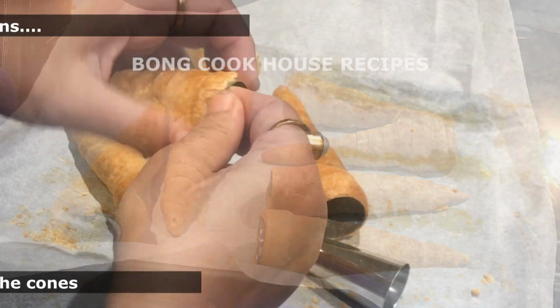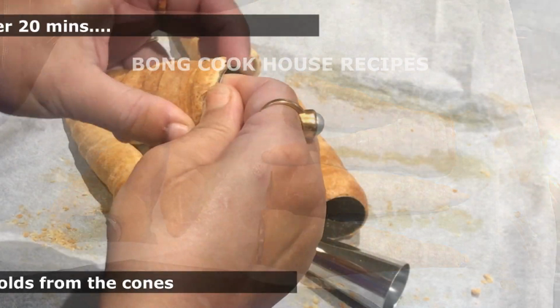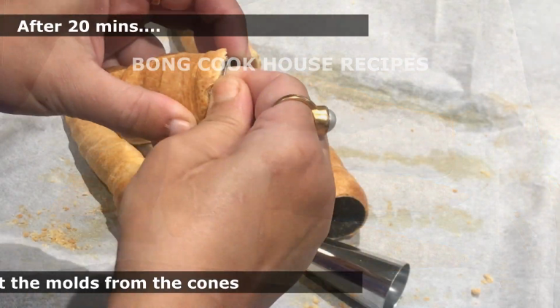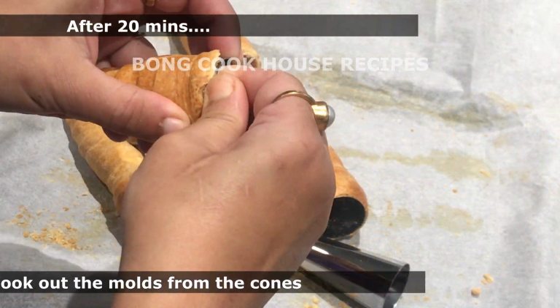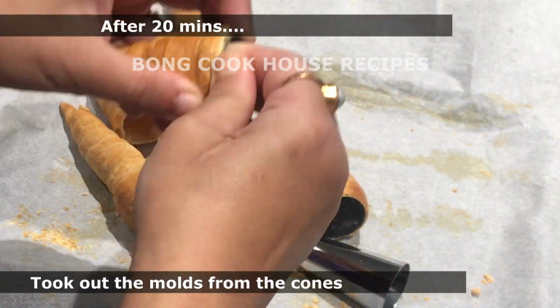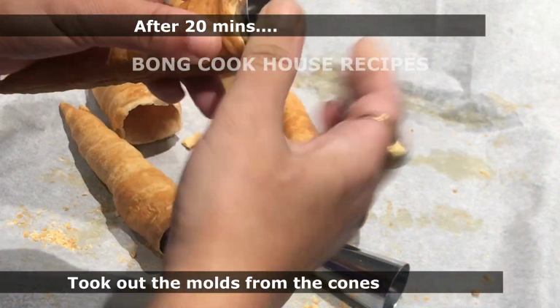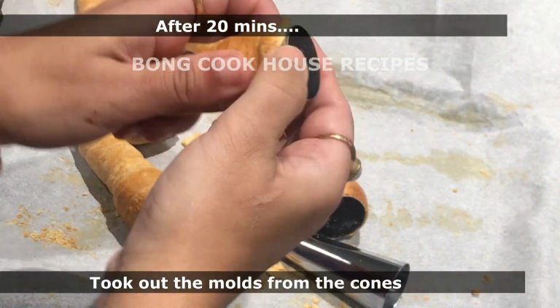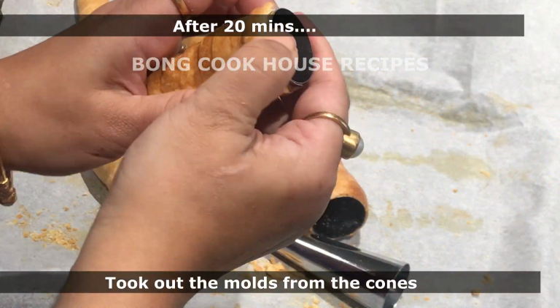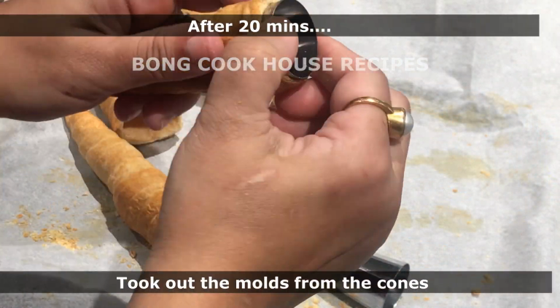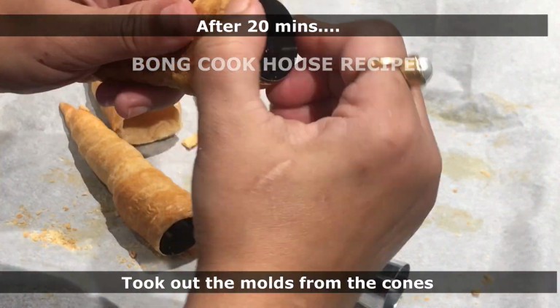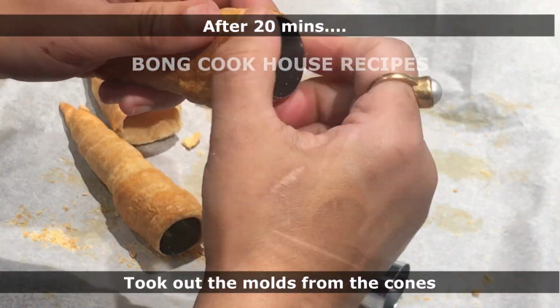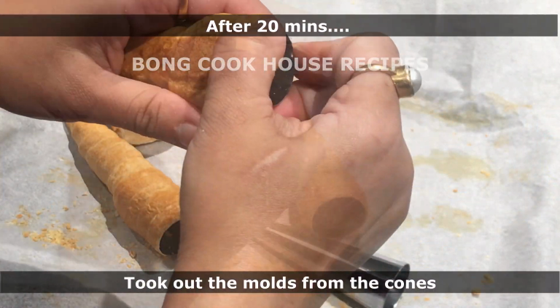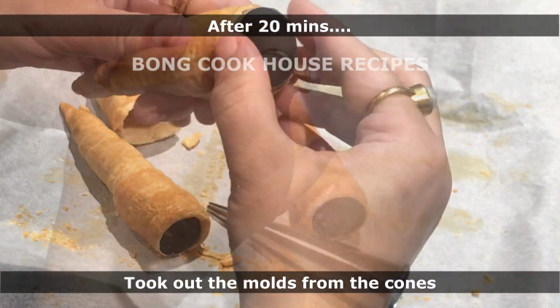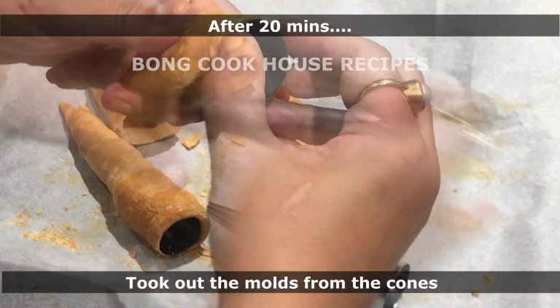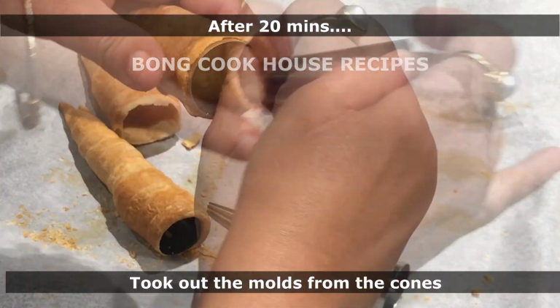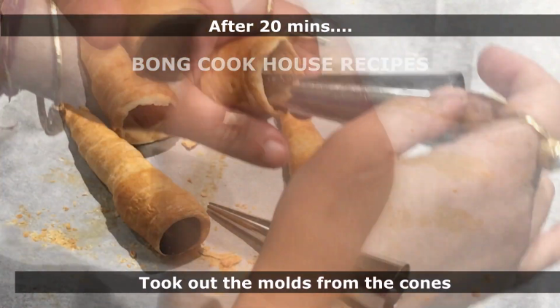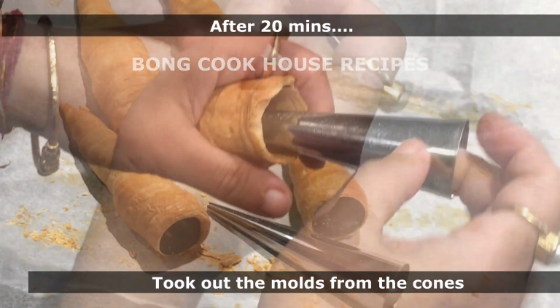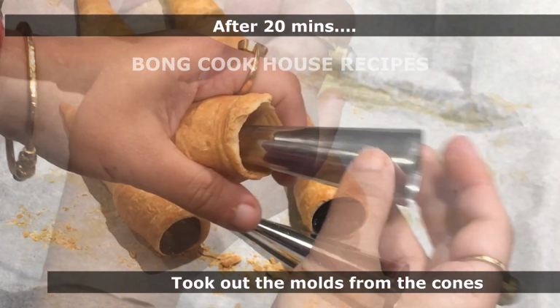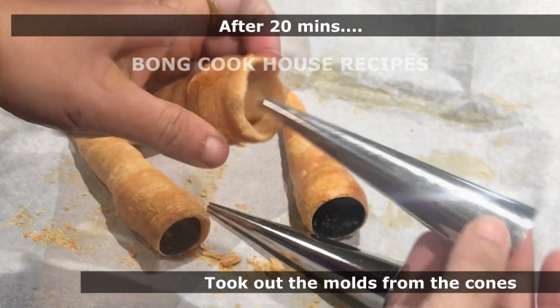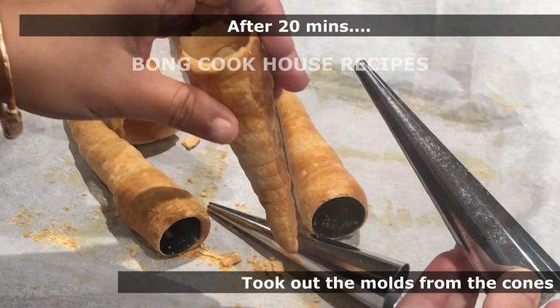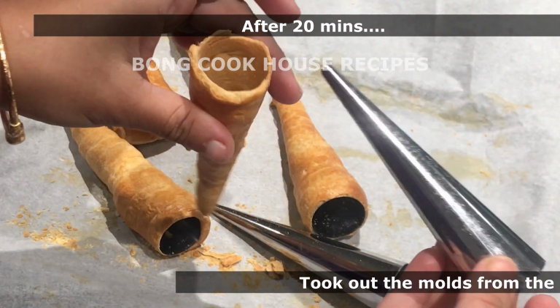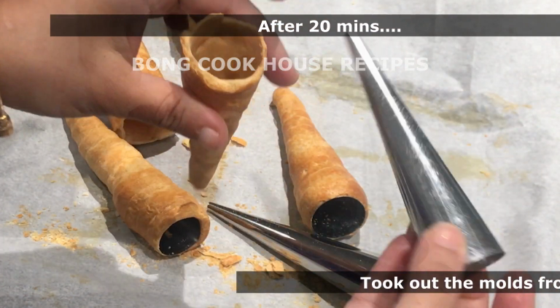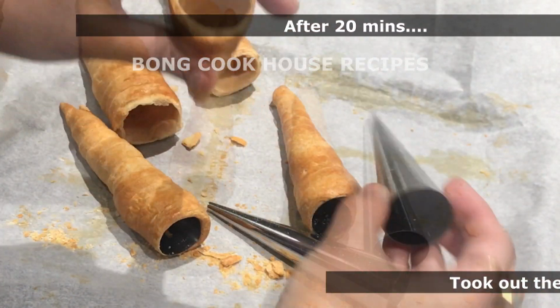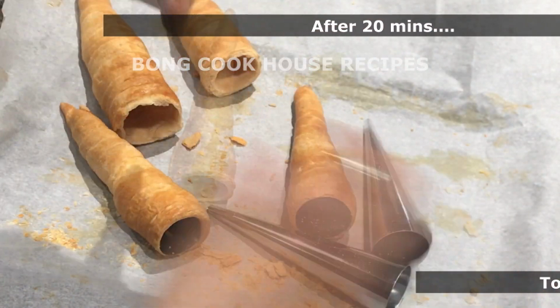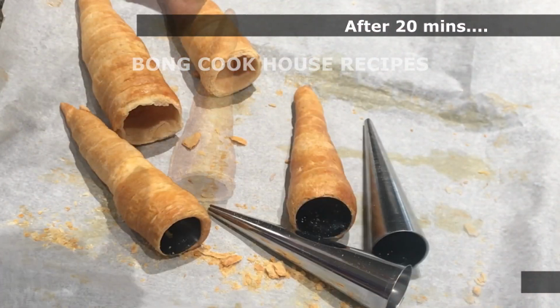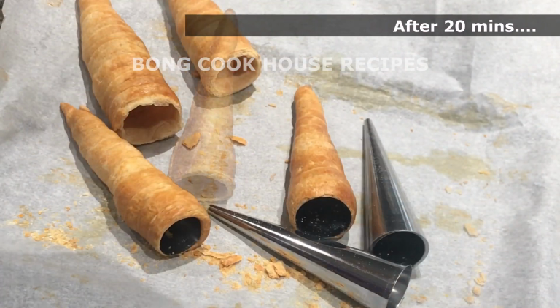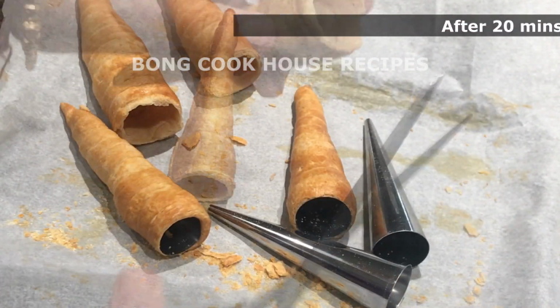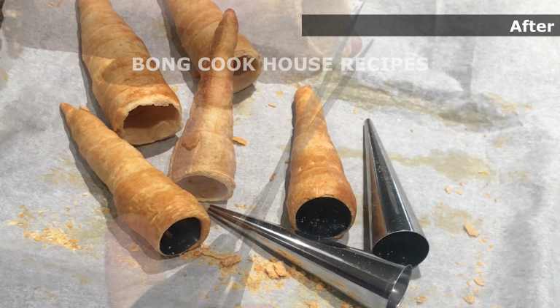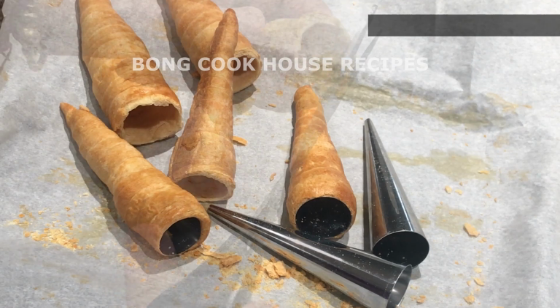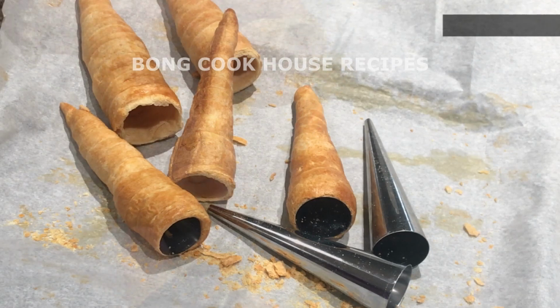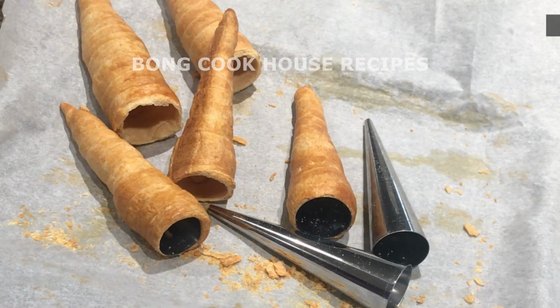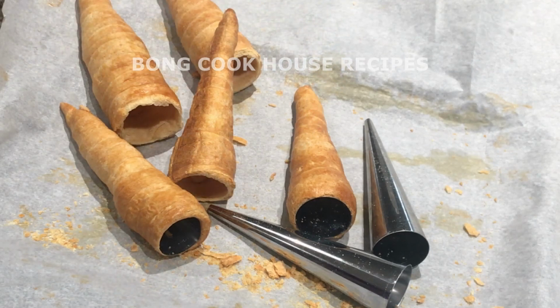I will leave them outside to cool down to room temperature. After 20 minutes, the cones look cool, so I took out the molds from the cones.